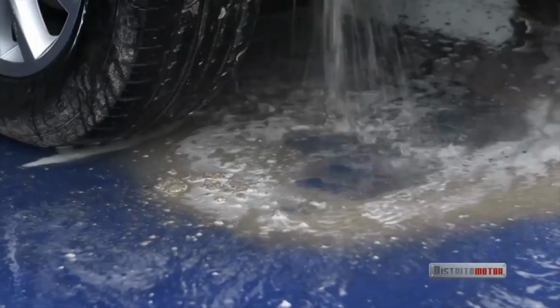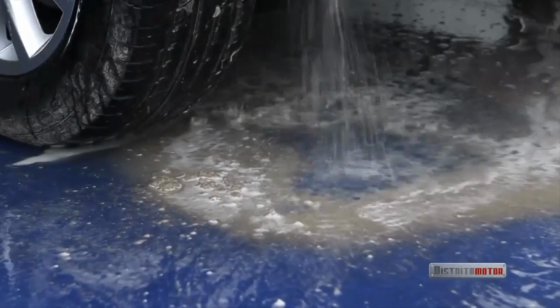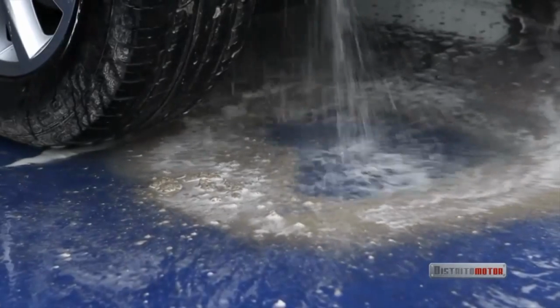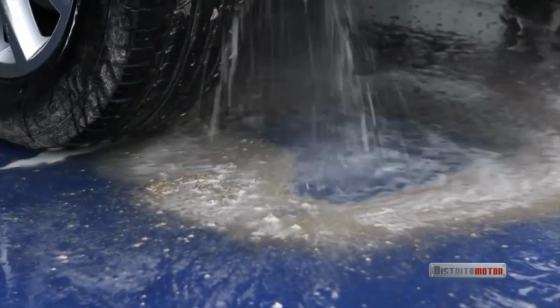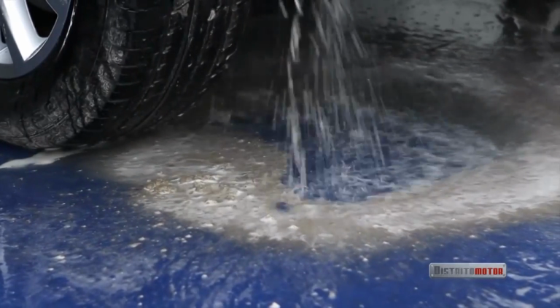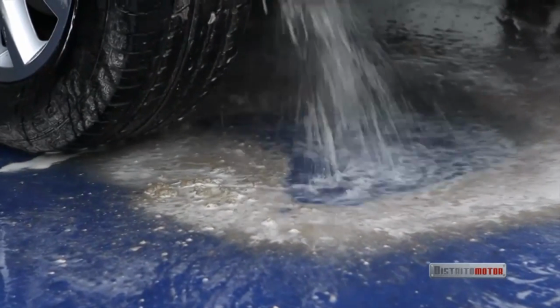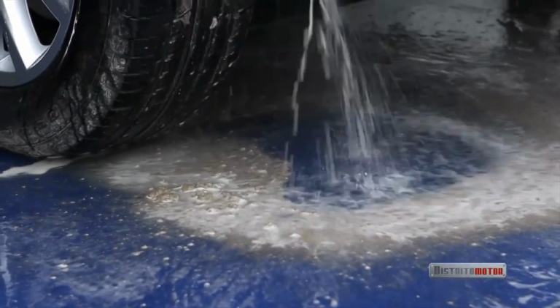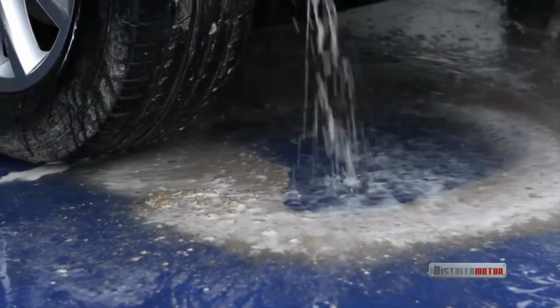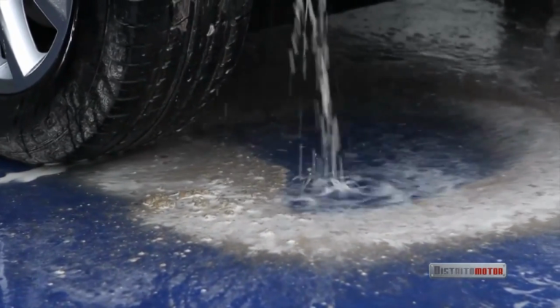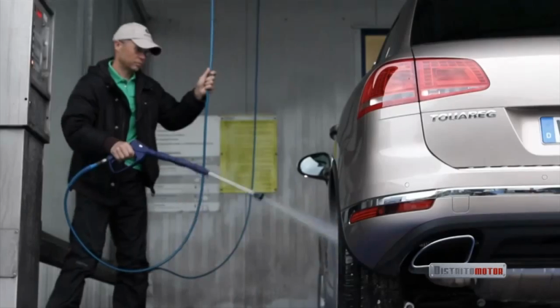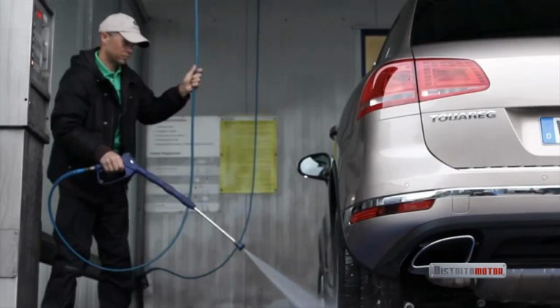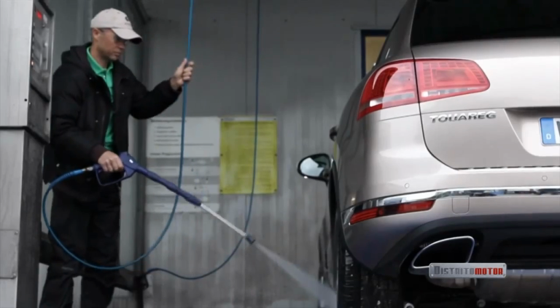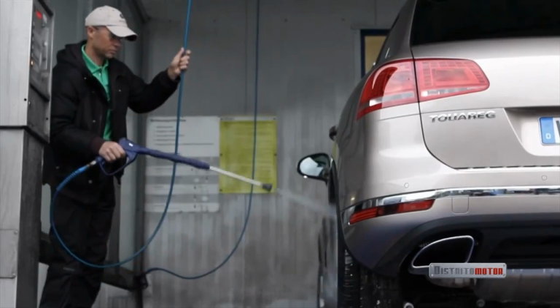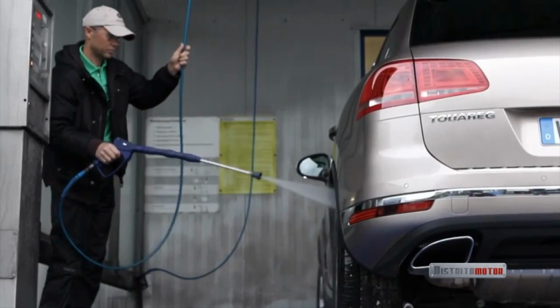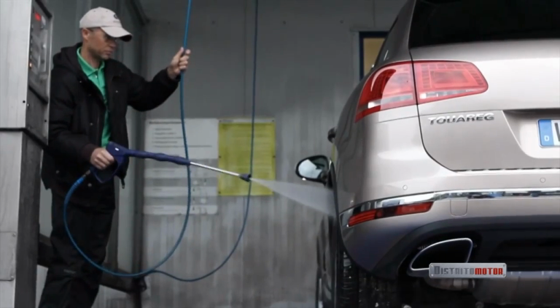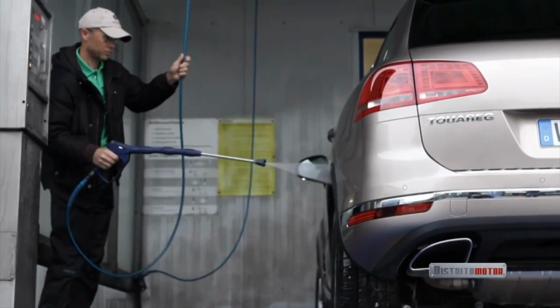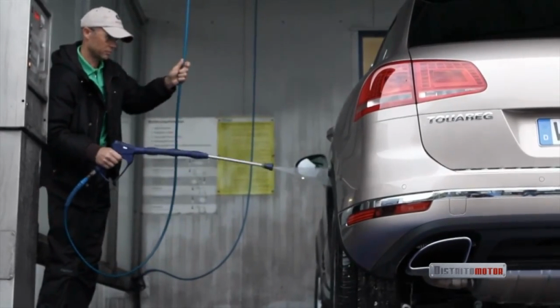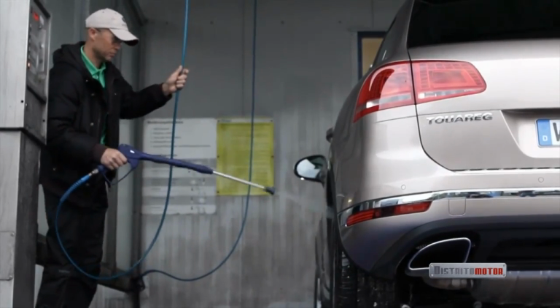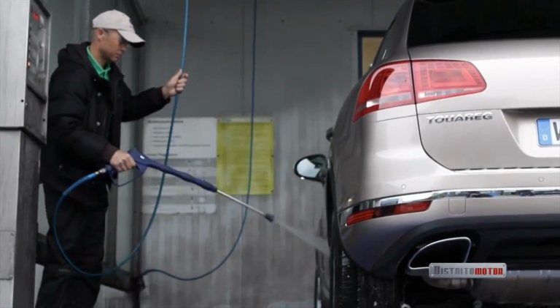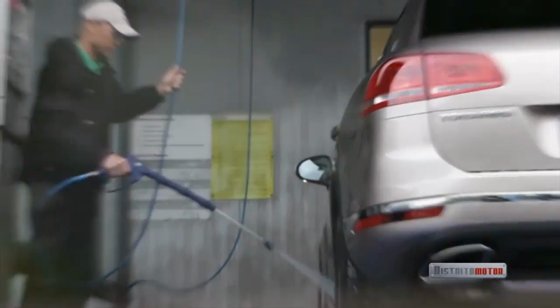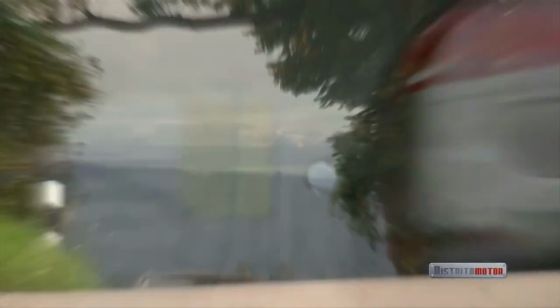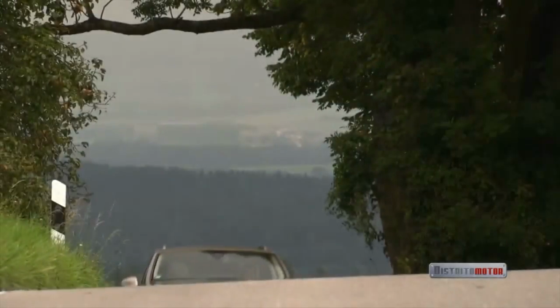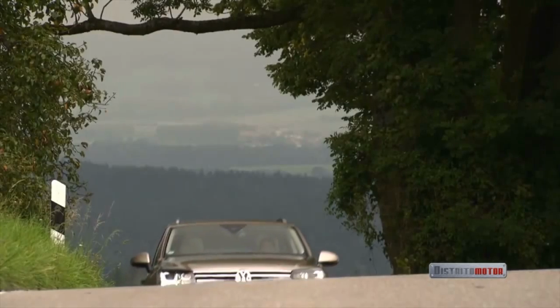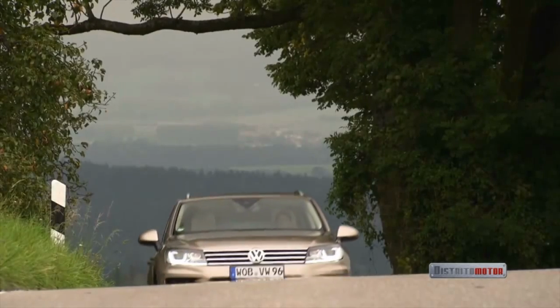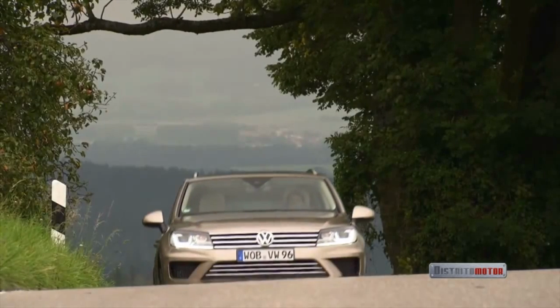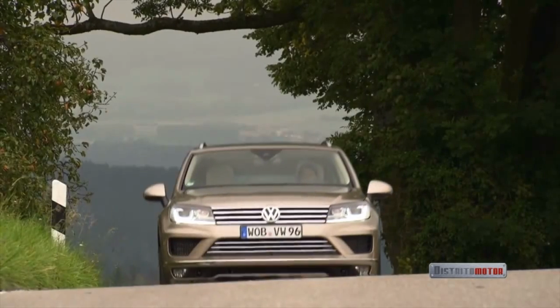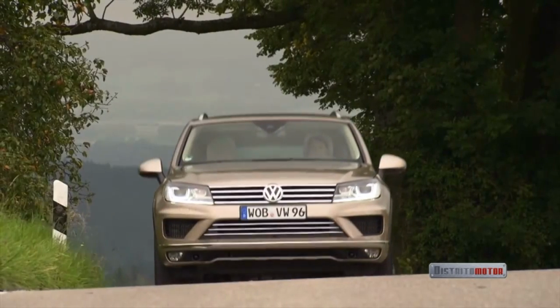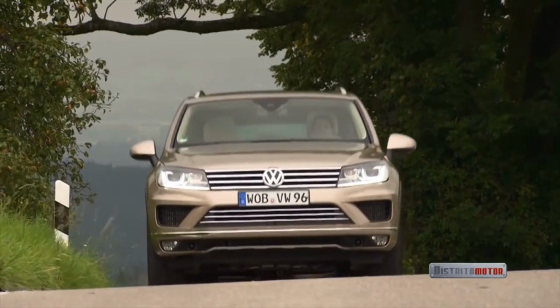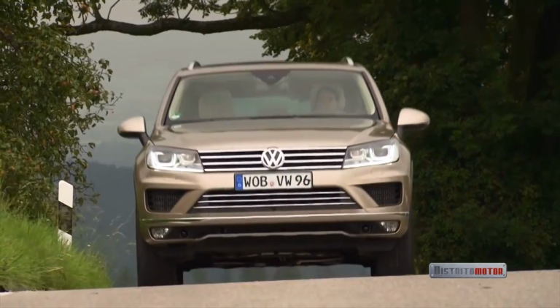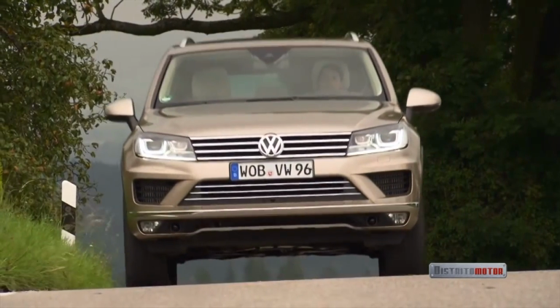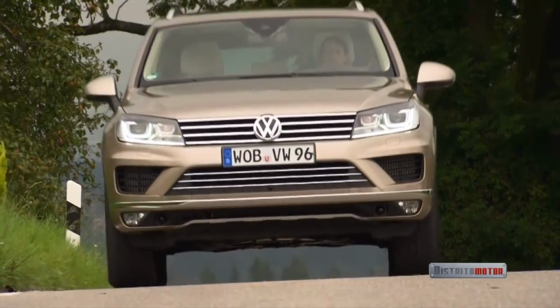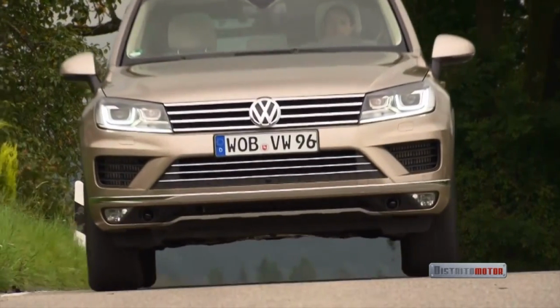And that's a wrap for the first day of shooting. Now the Touareg gets pampered so it can show off its looks again on the next day.